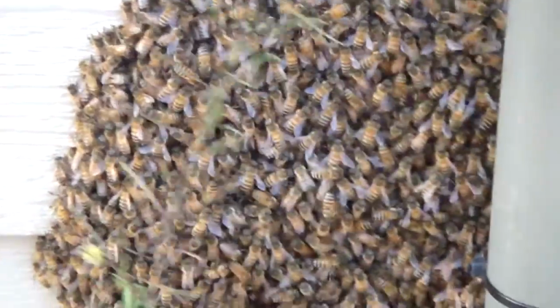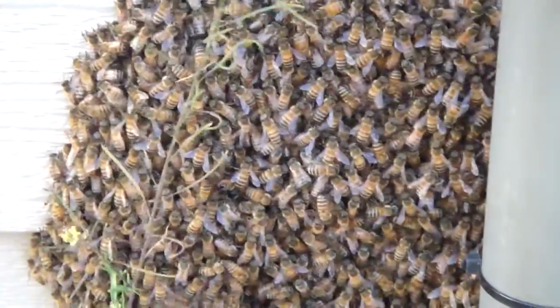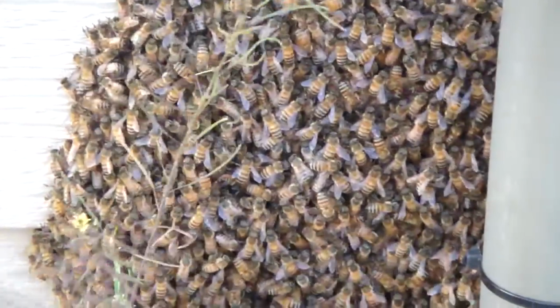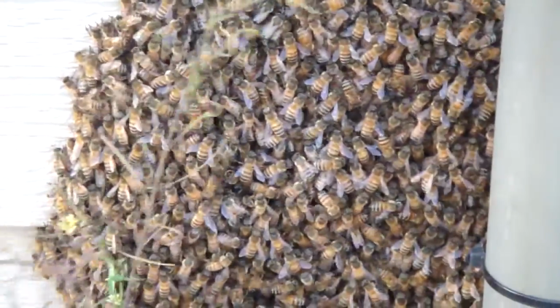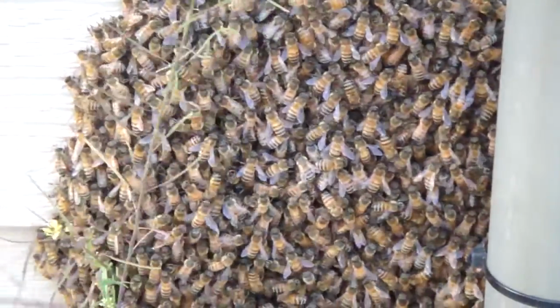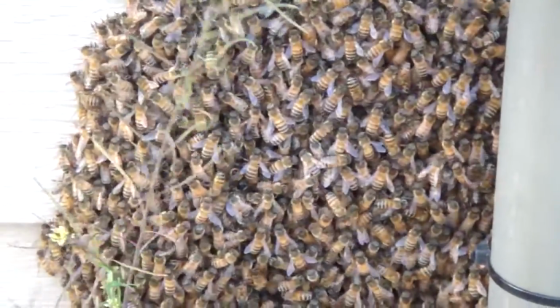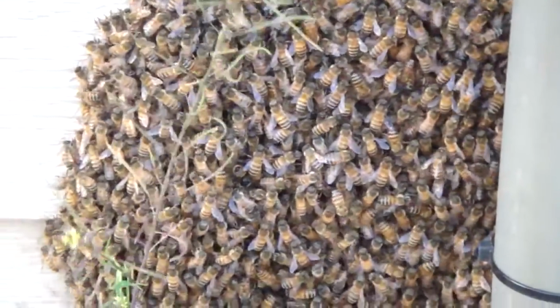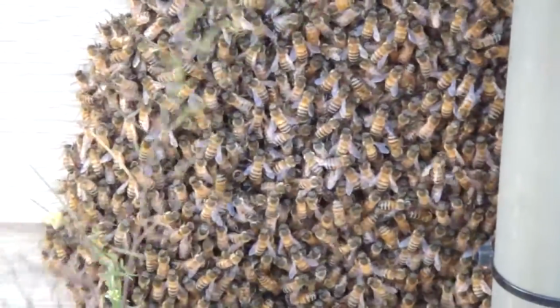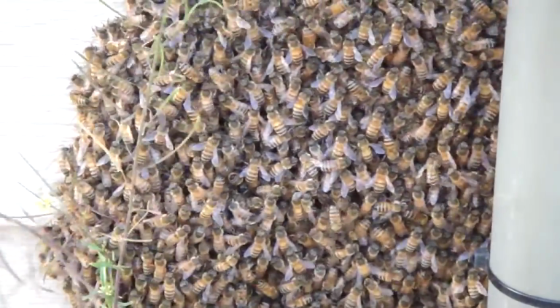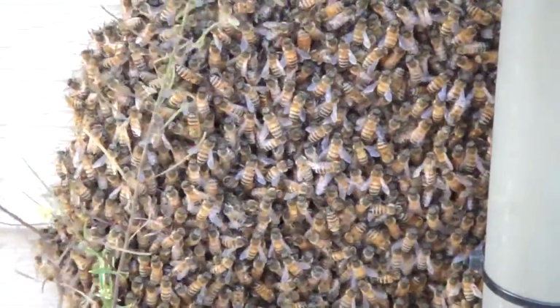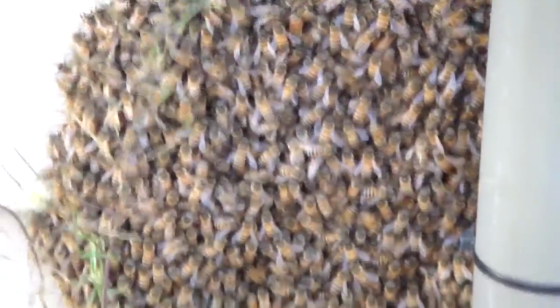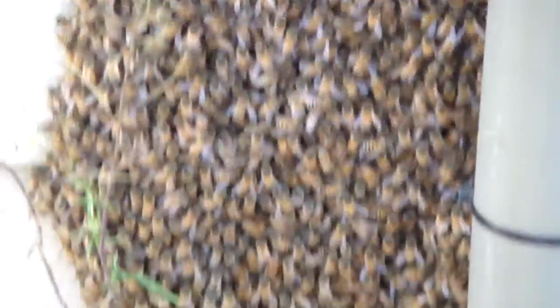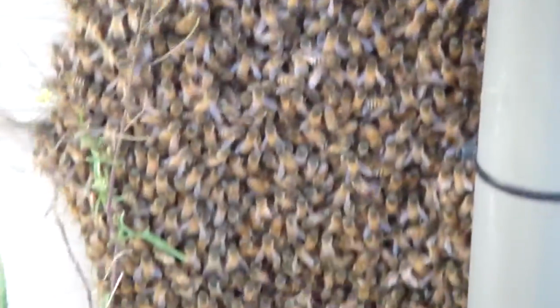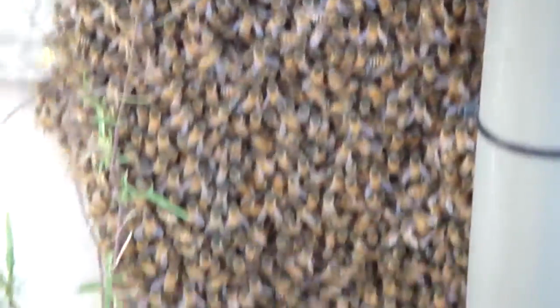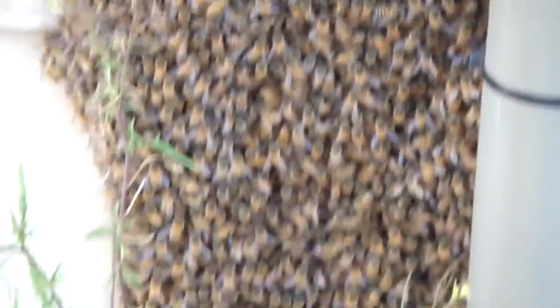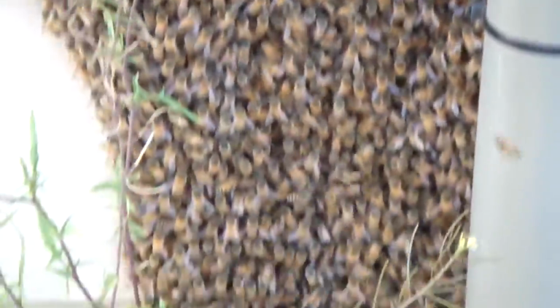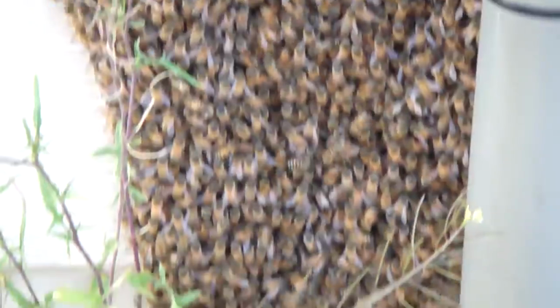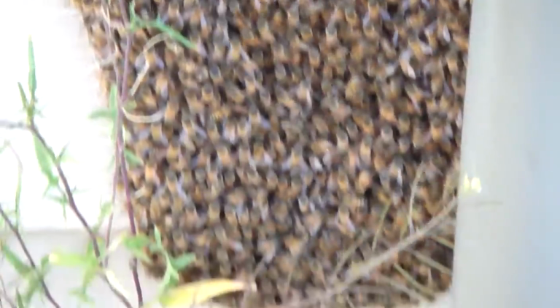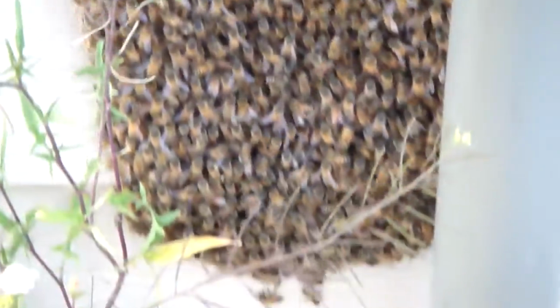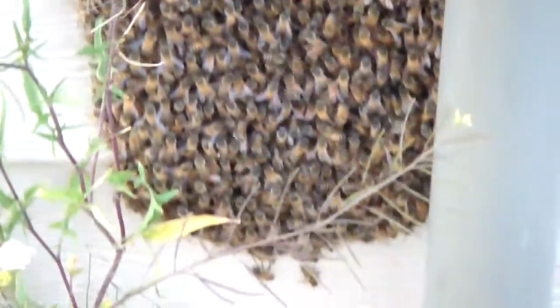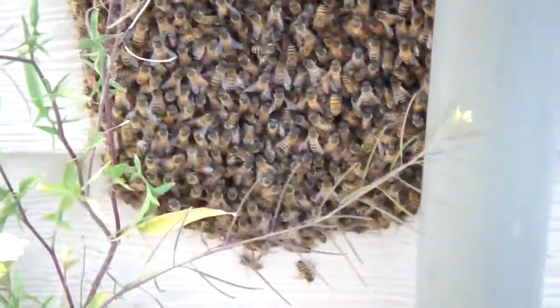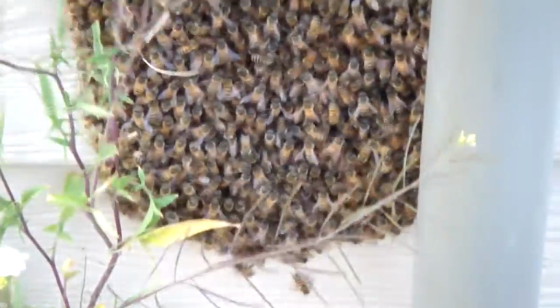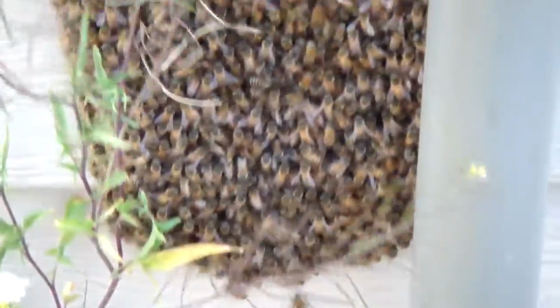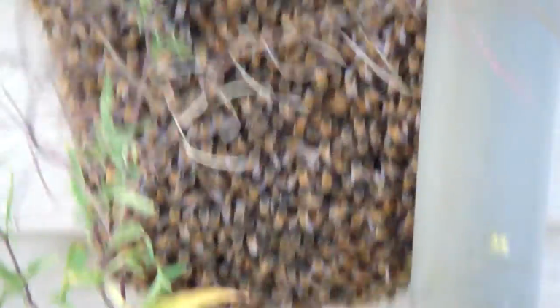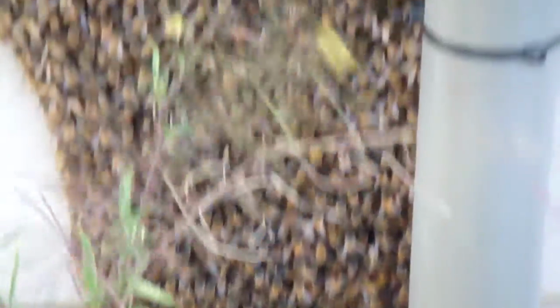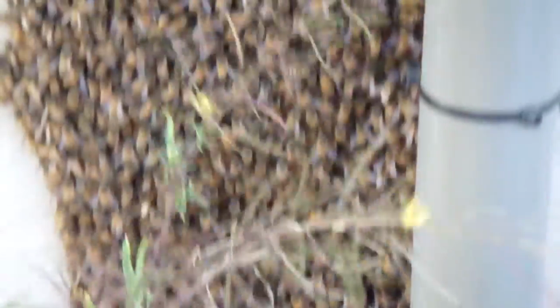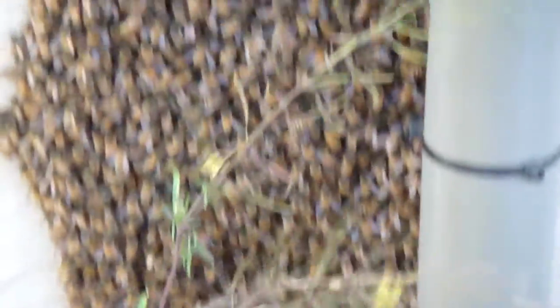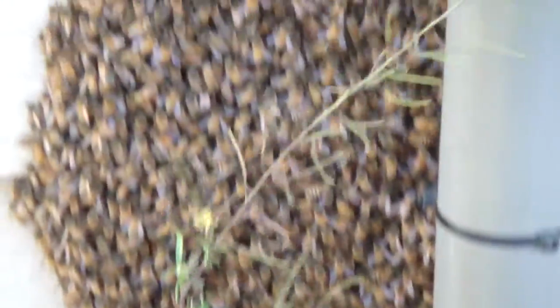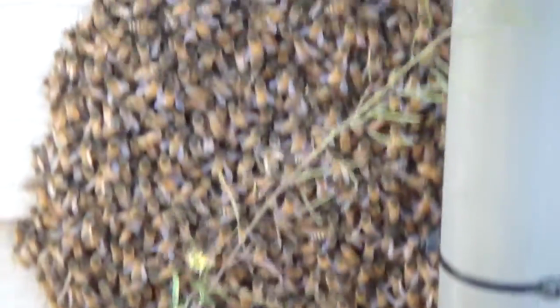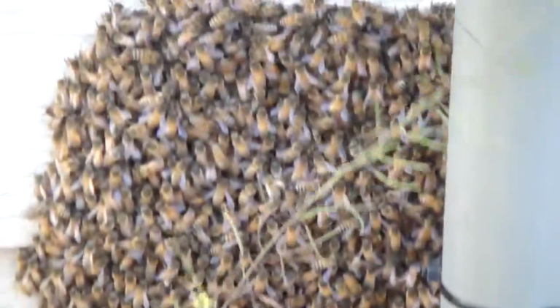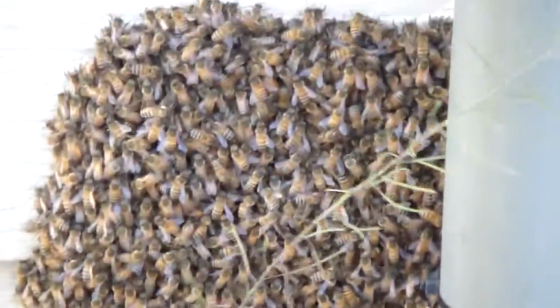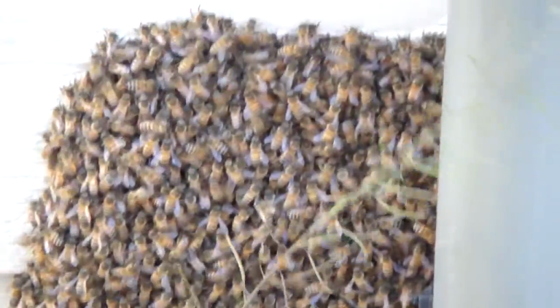These guys need a home. They've split off from the other hive to start their own.